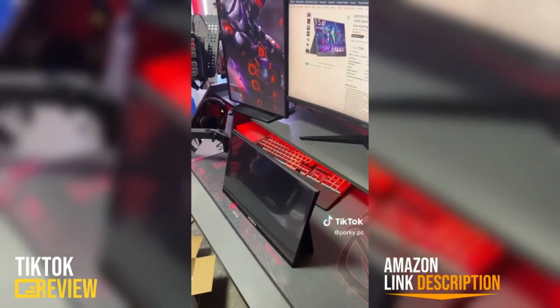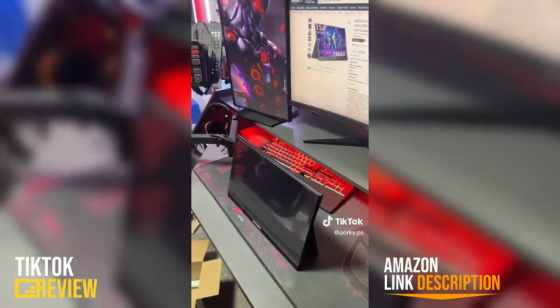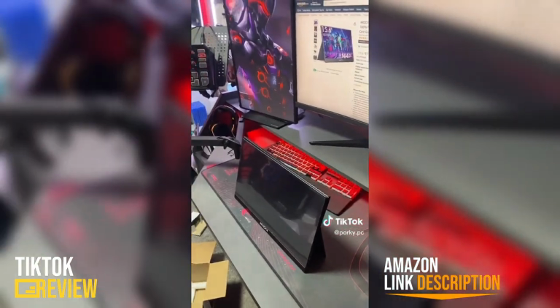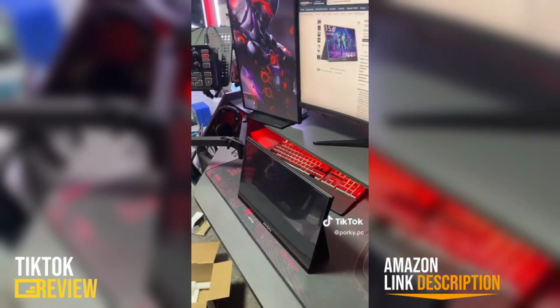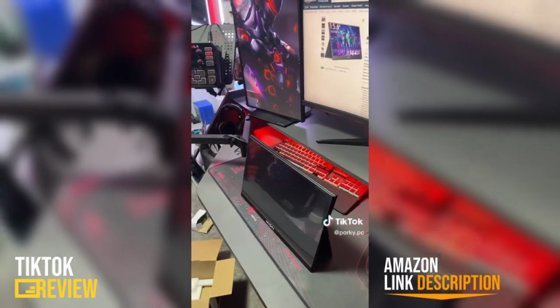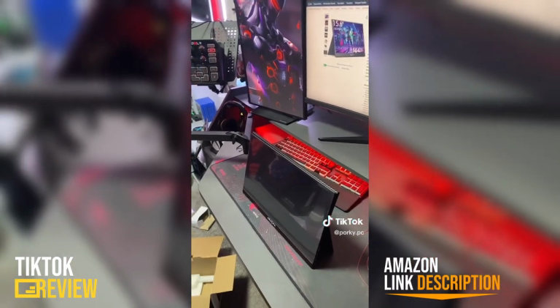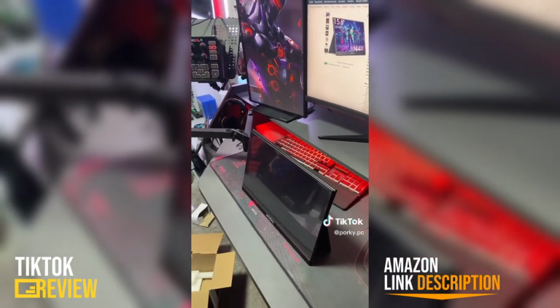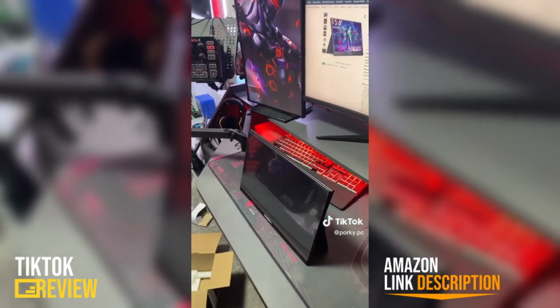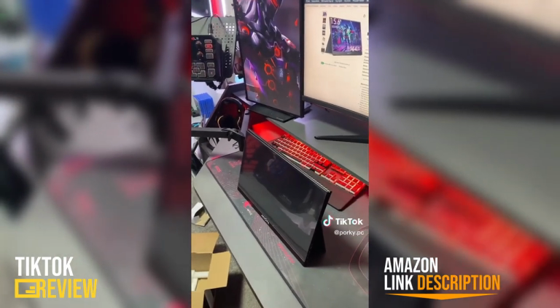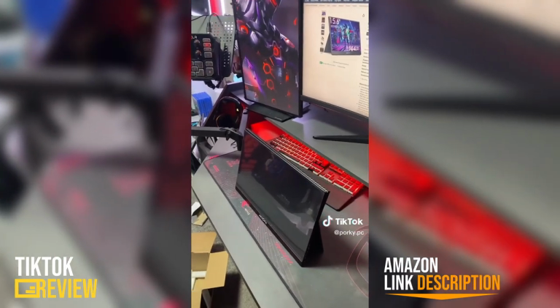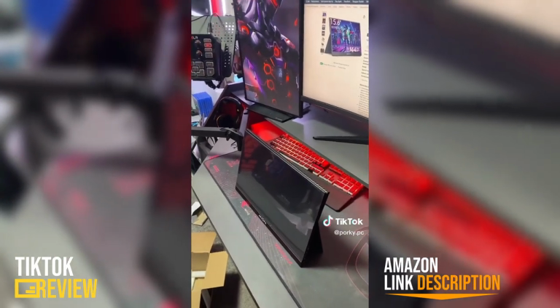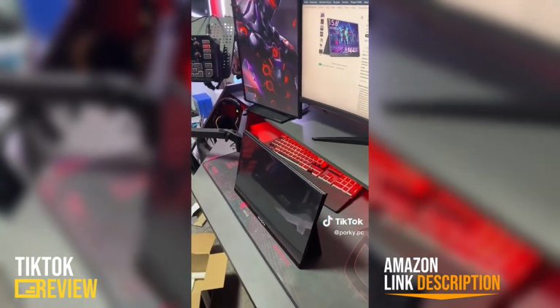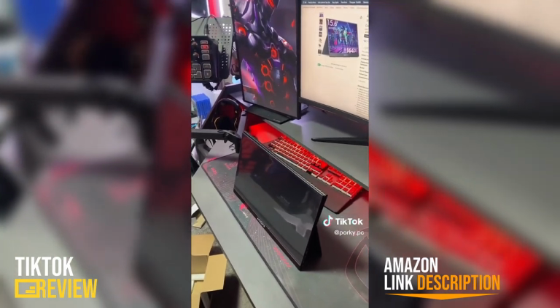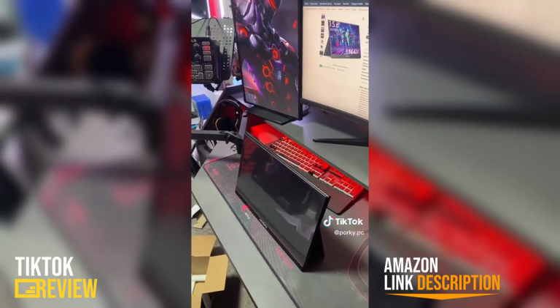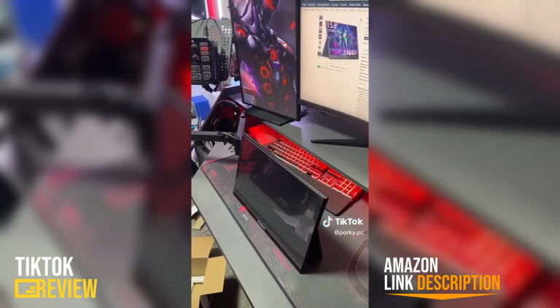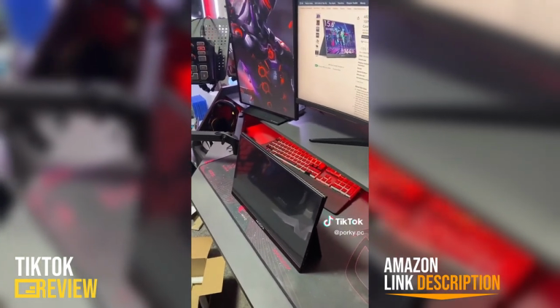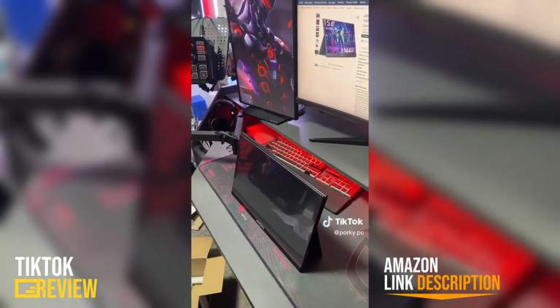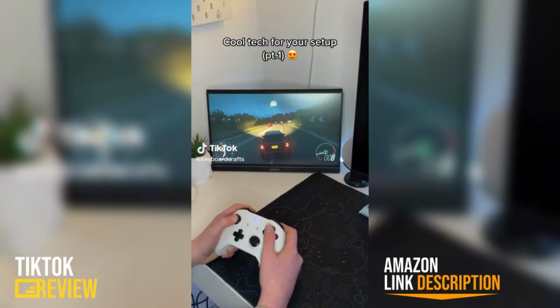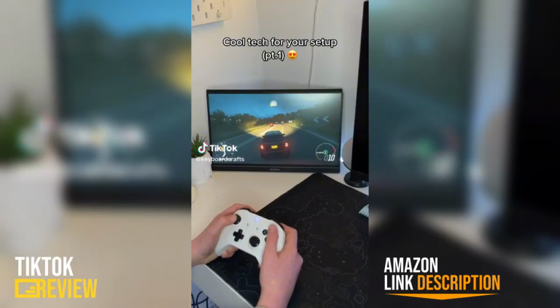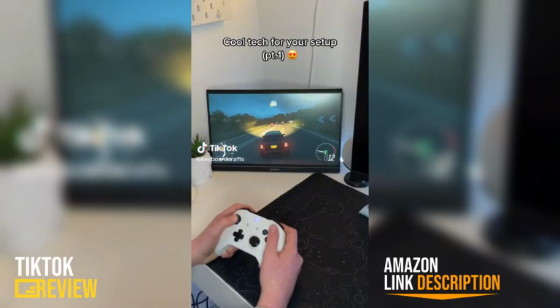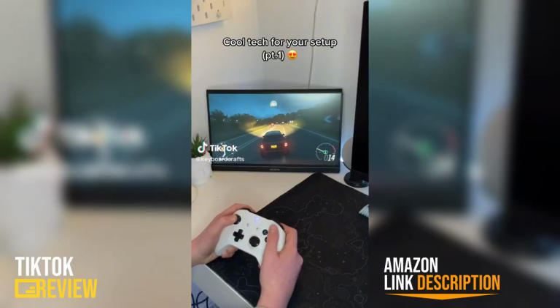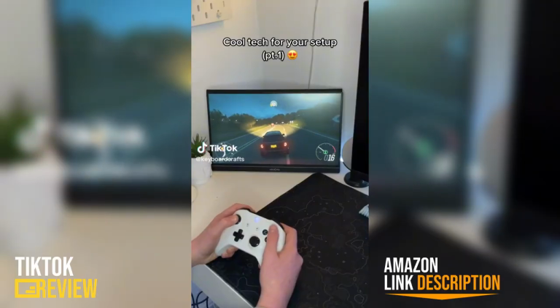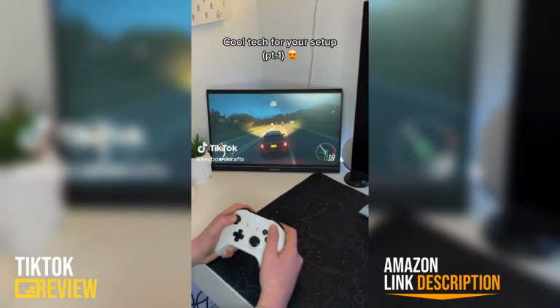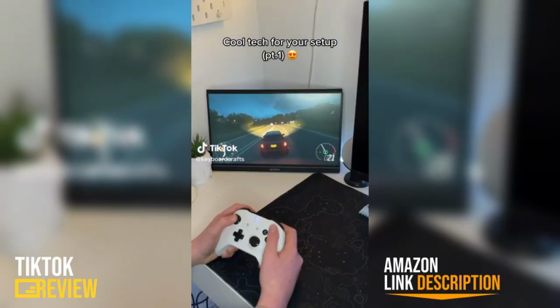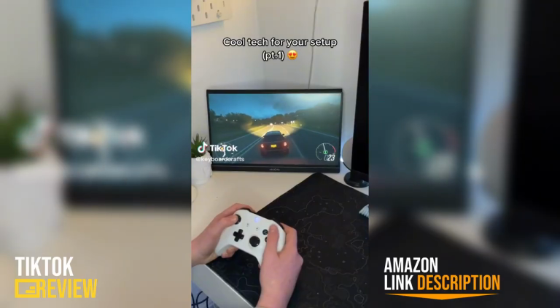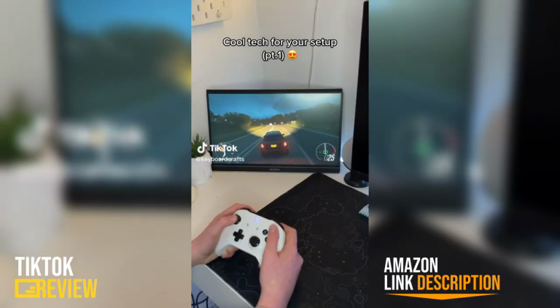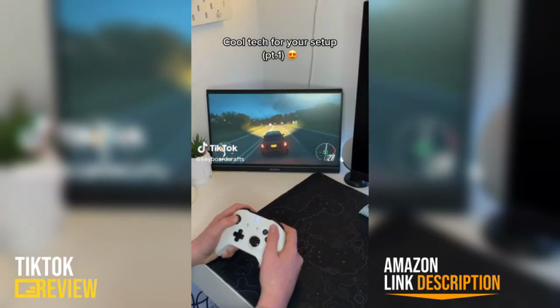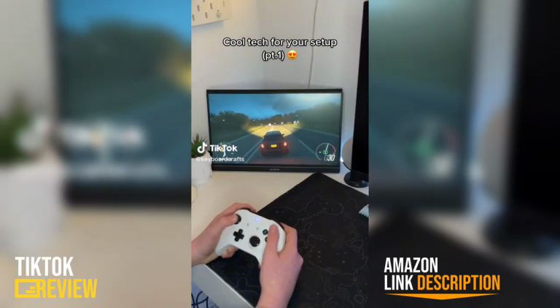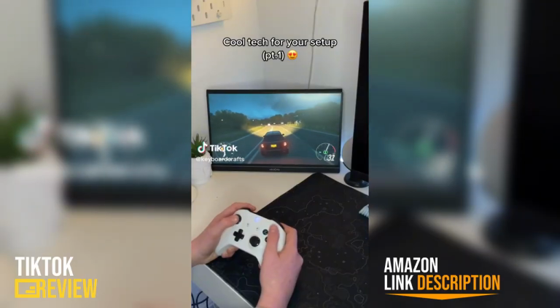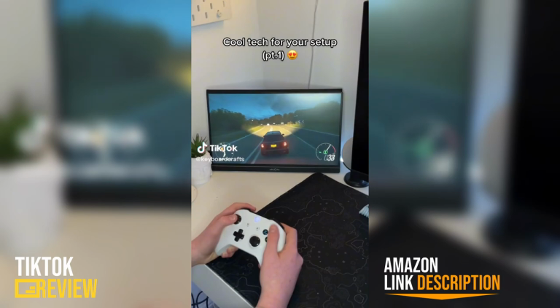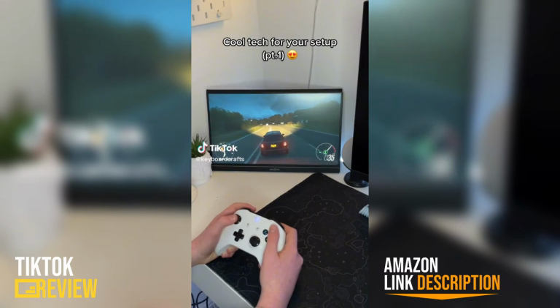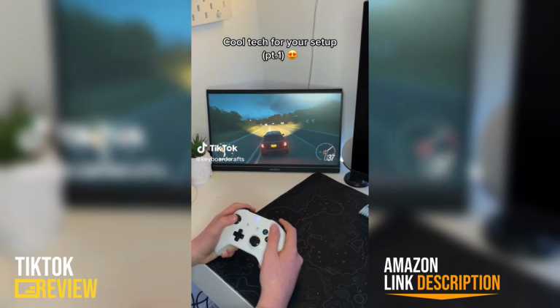Come back for part two where I get it set up to my laptop and see how it works. Cool tech that you might actually need for your setup, part one.